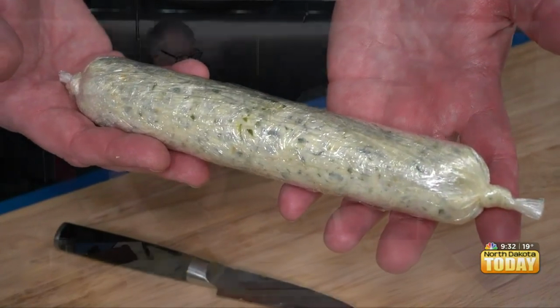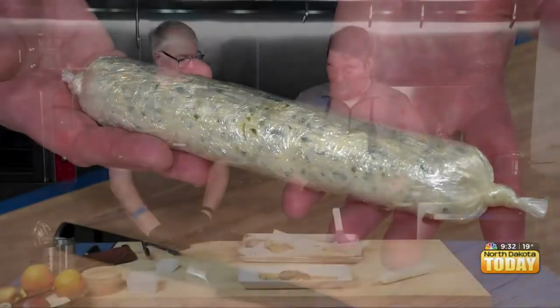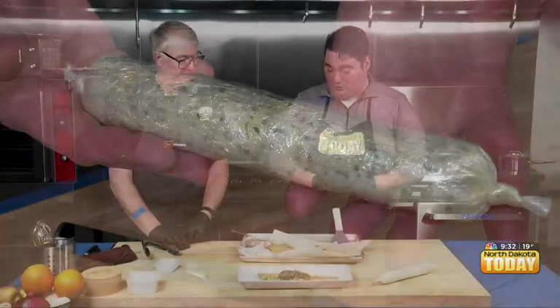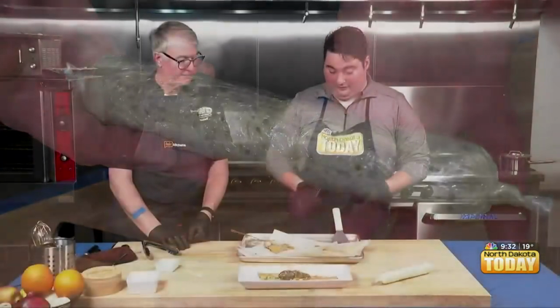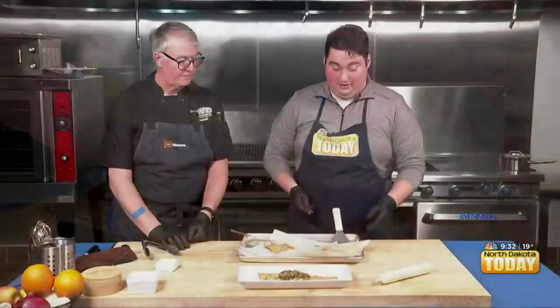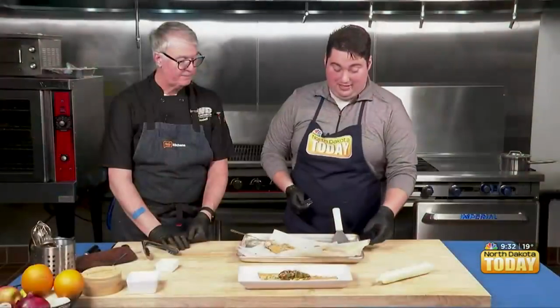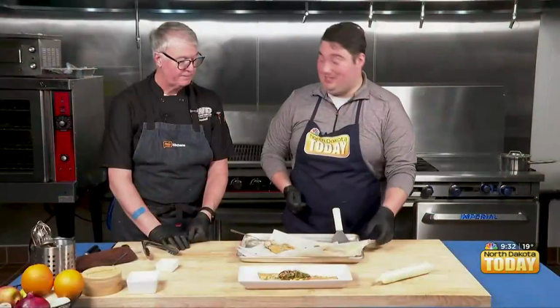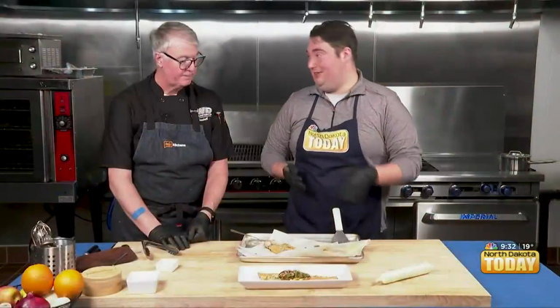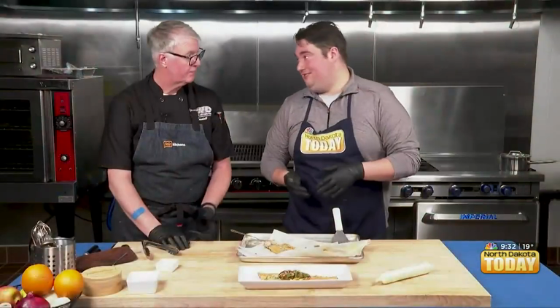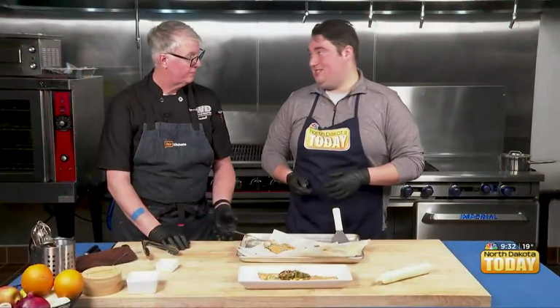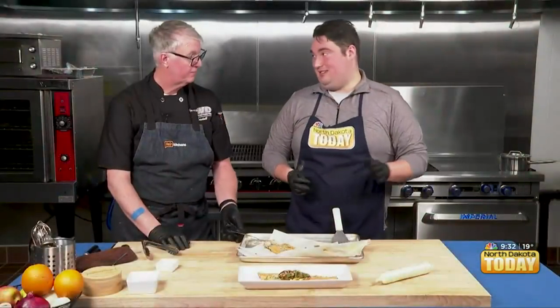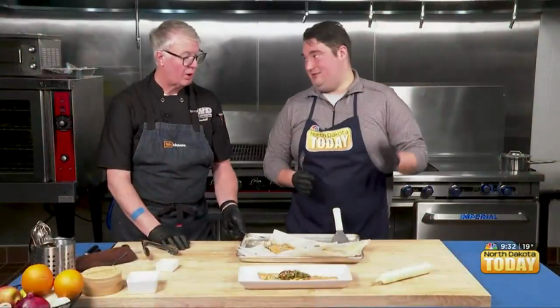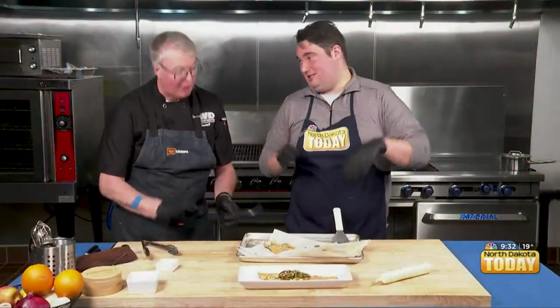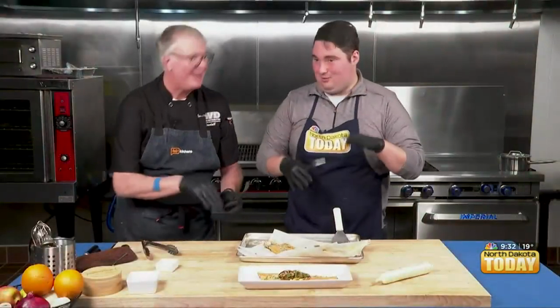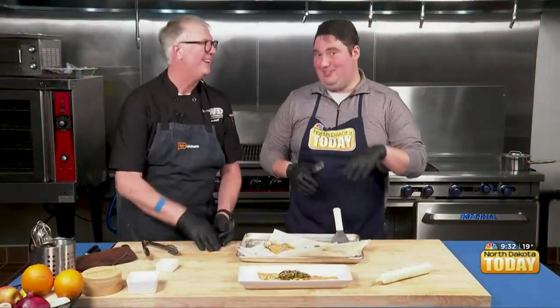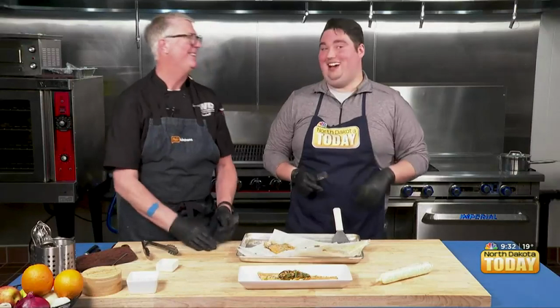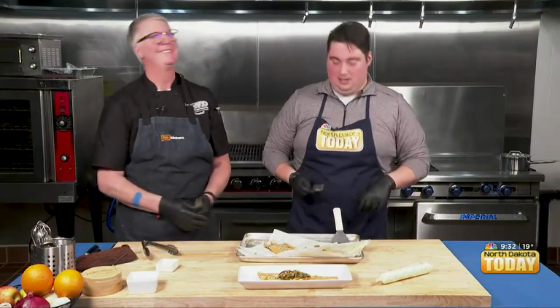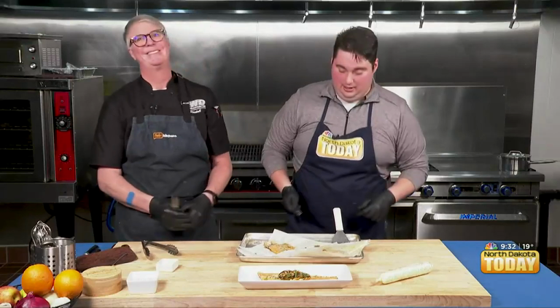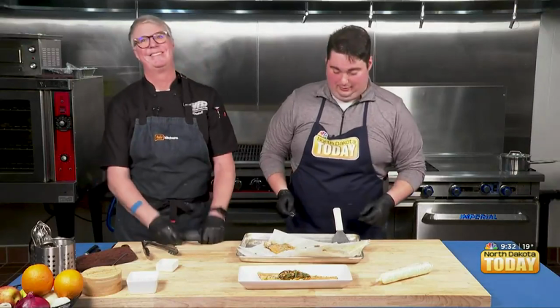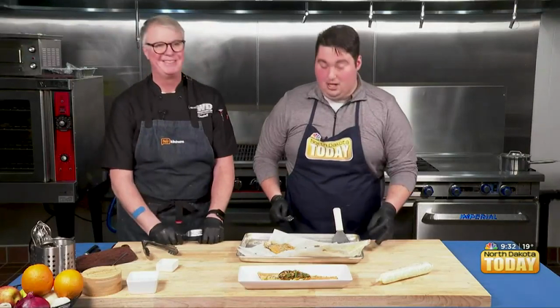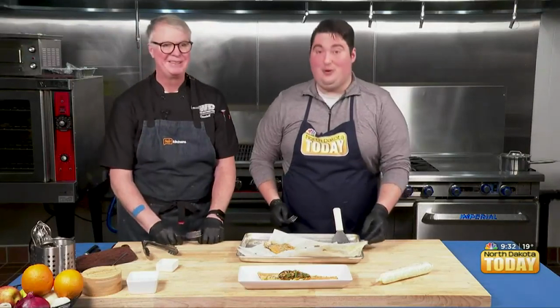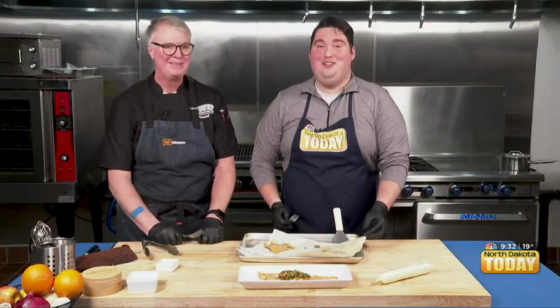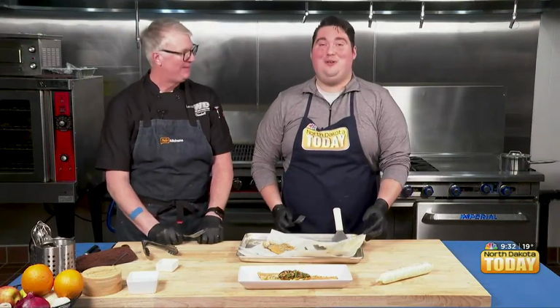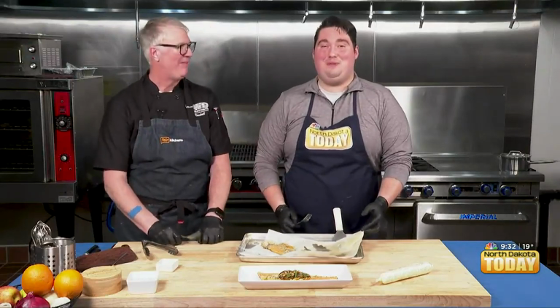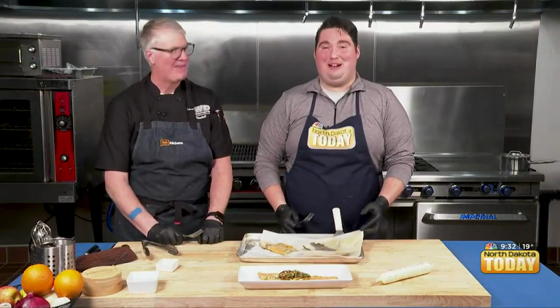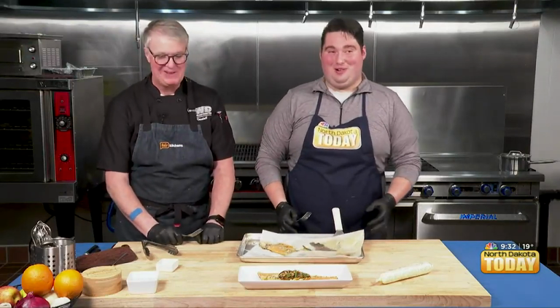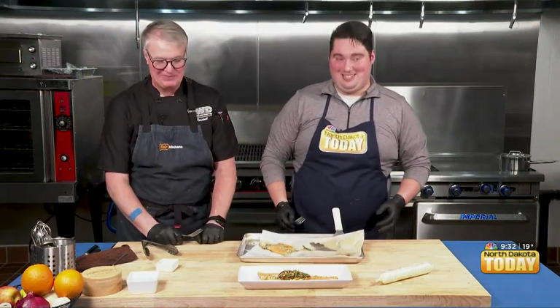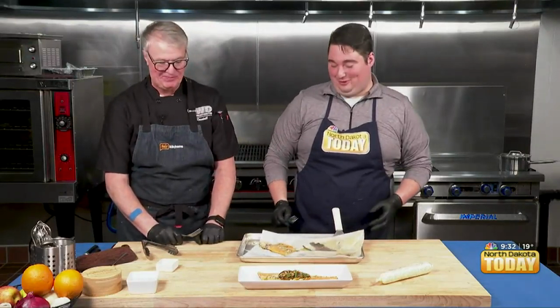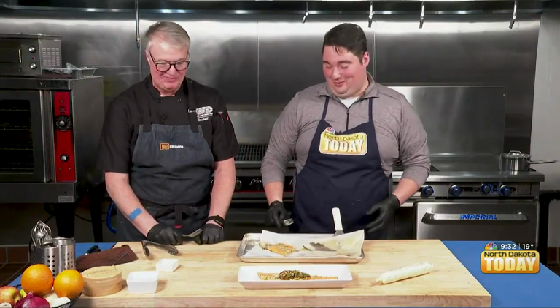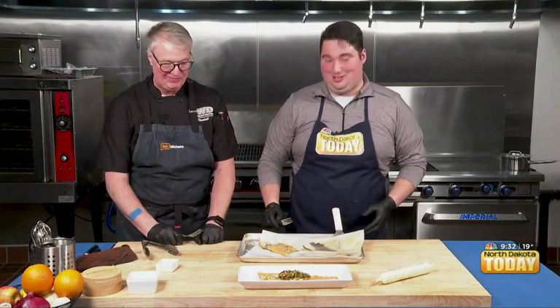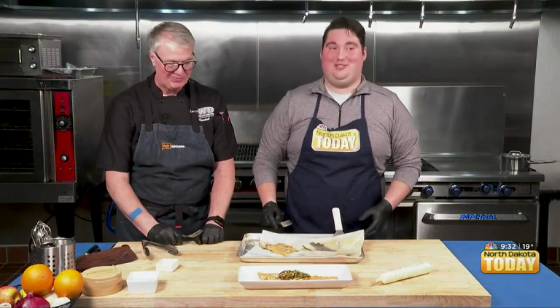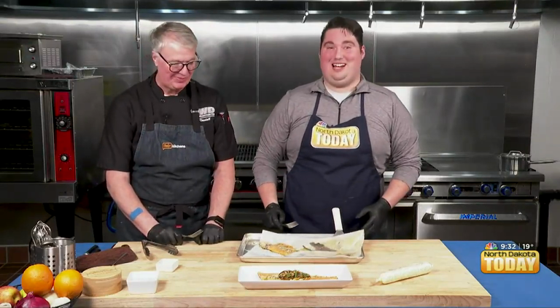We are going to dive into the salmon. Dive in! Anyway, we'll be back with more next time. For right now, we are cooking with Cash.